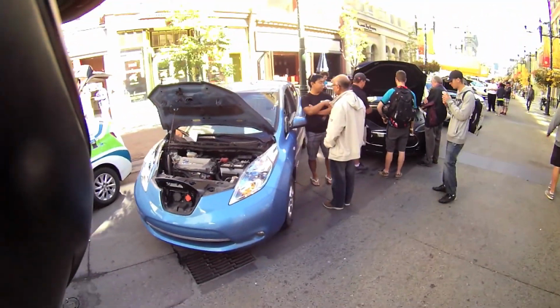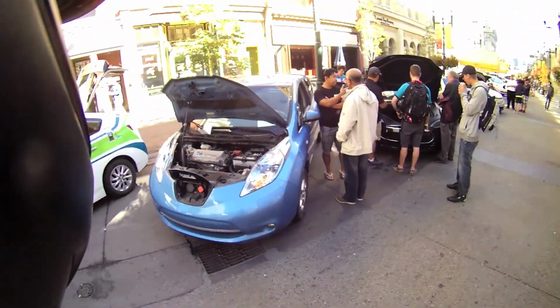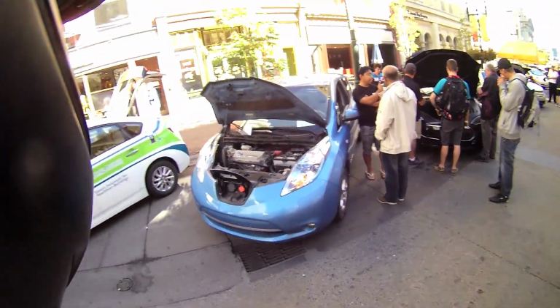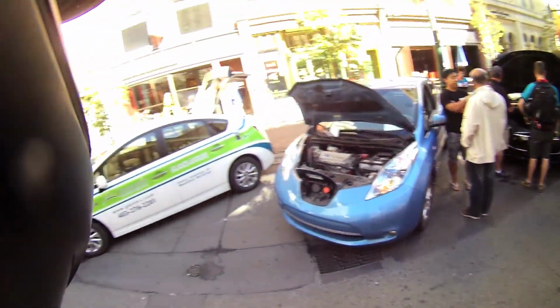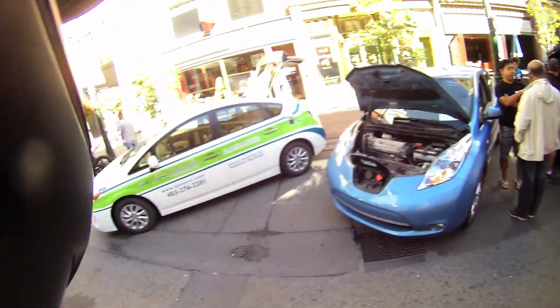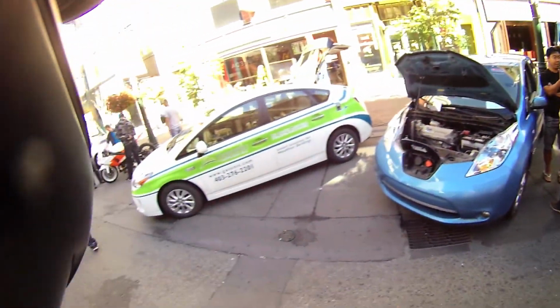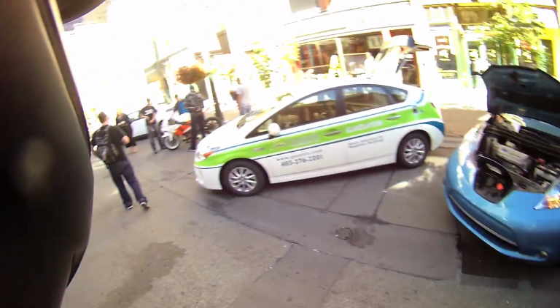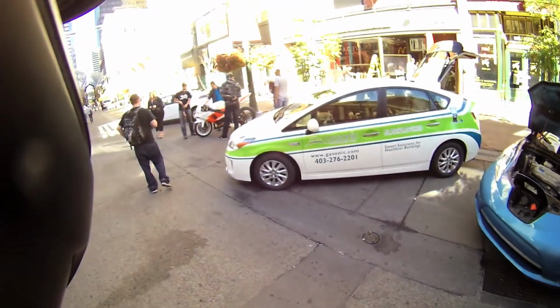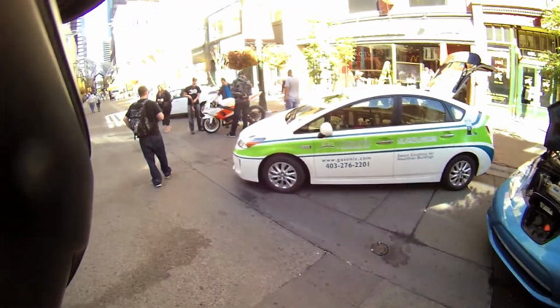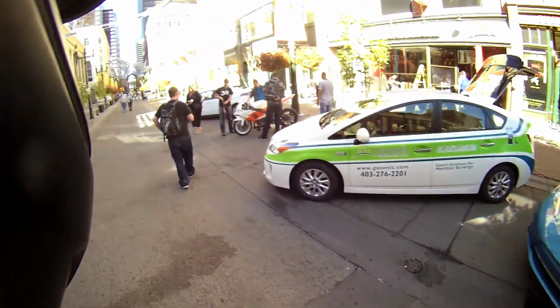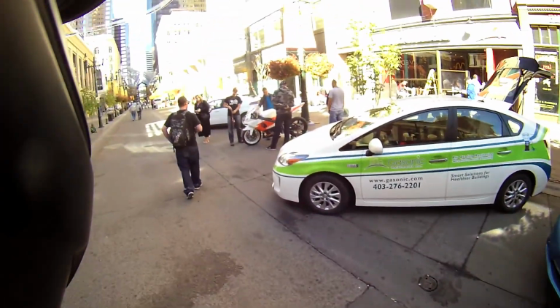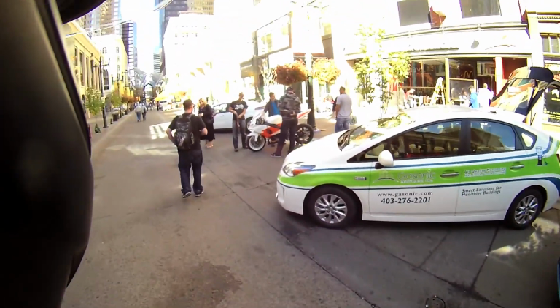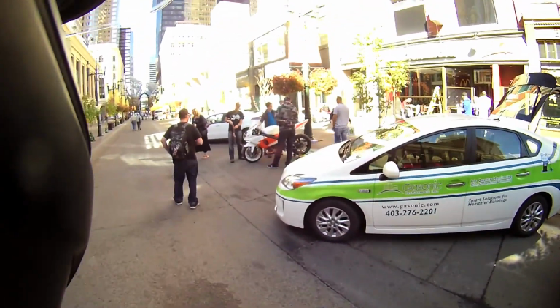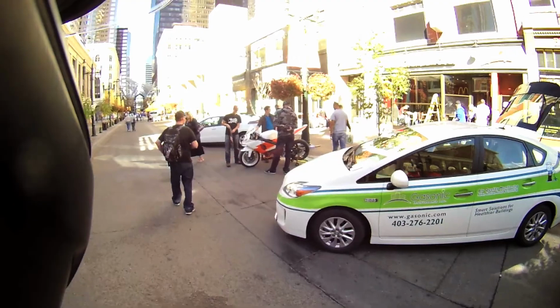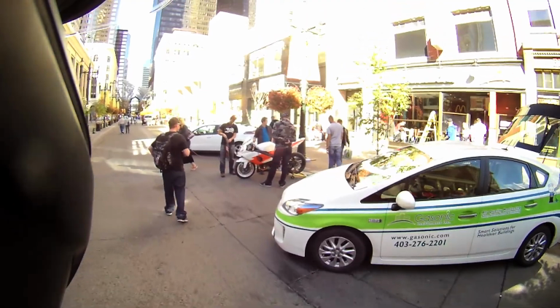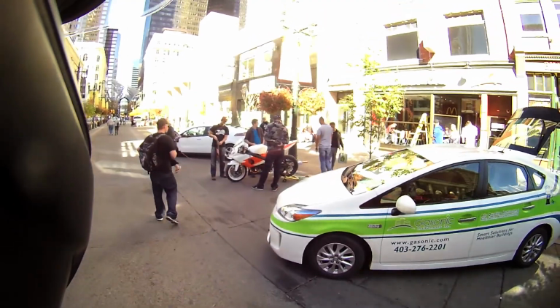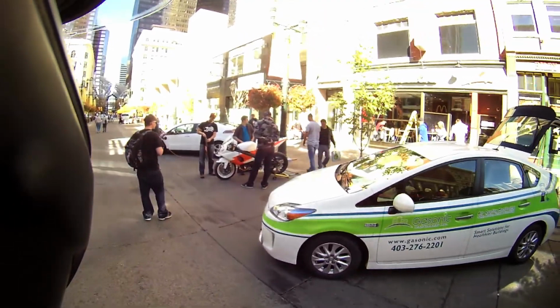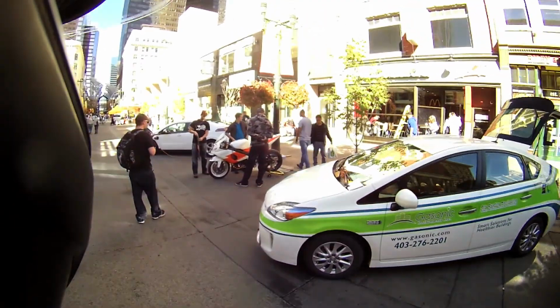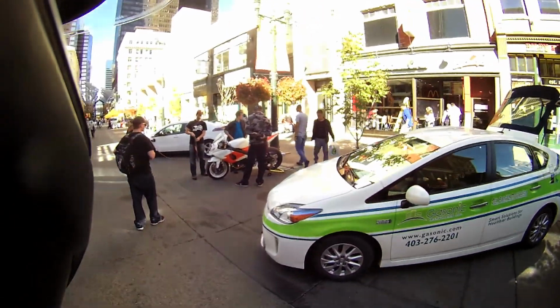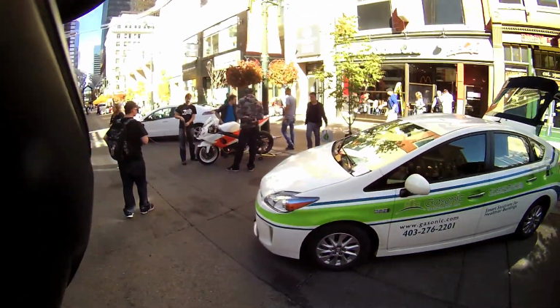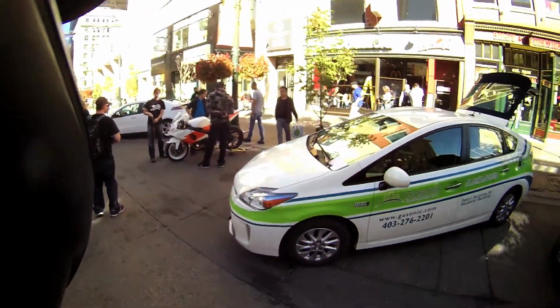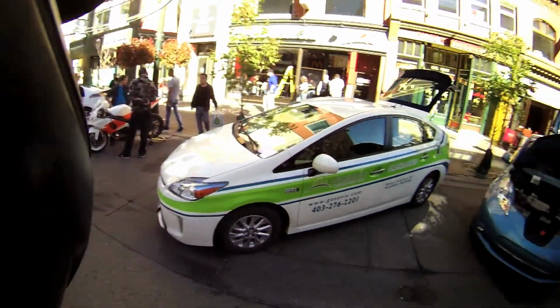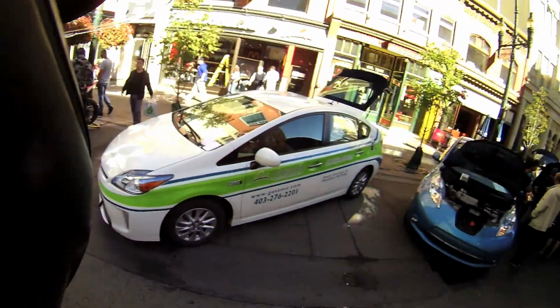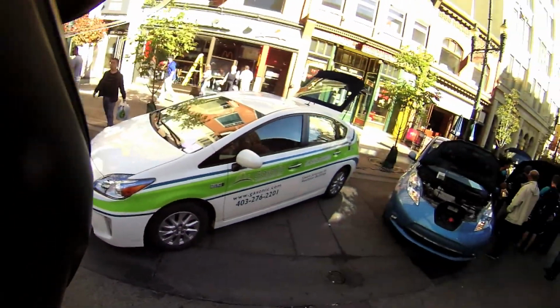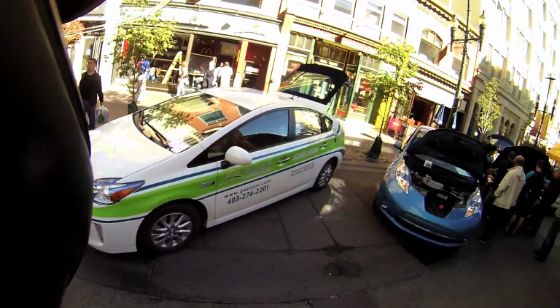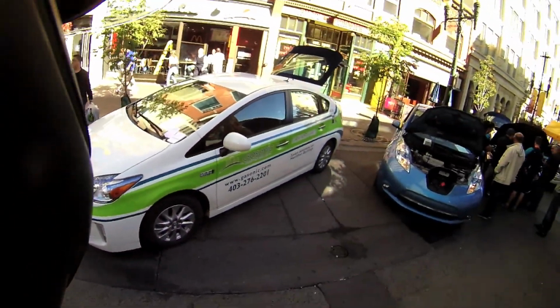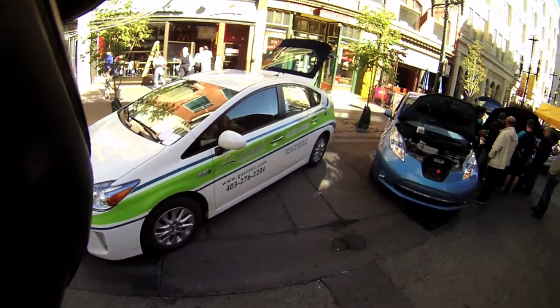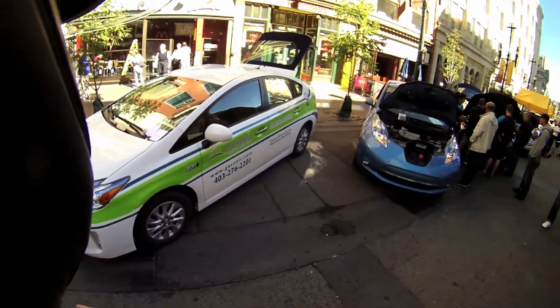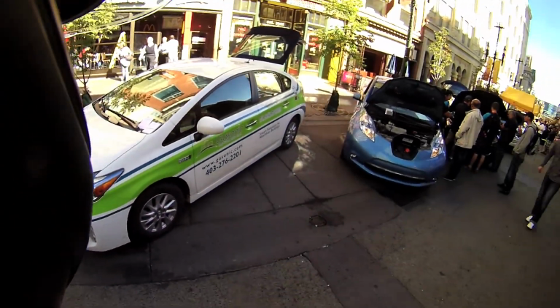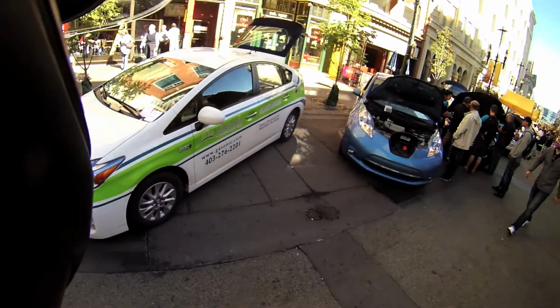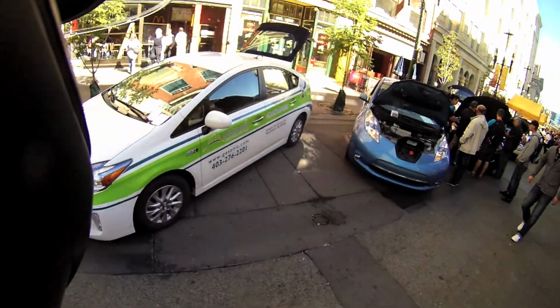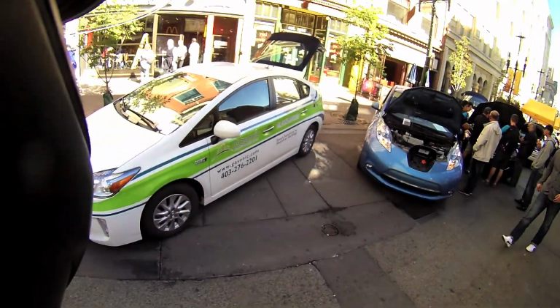Pretty cool. Not as cool as a Tesla, of course. We'll come check out this motorcycle over here in a sec.